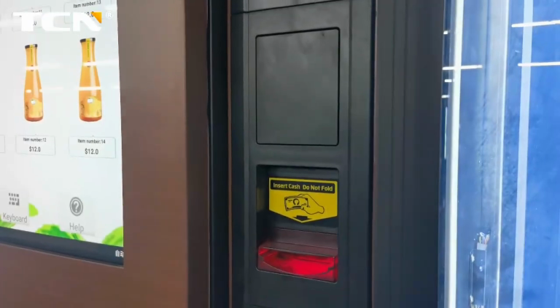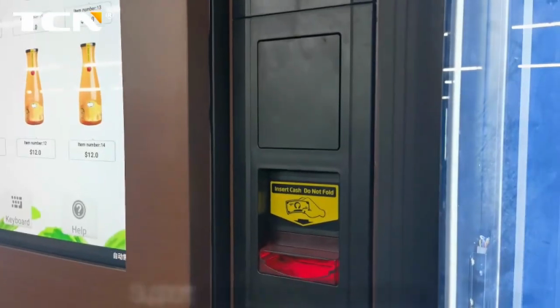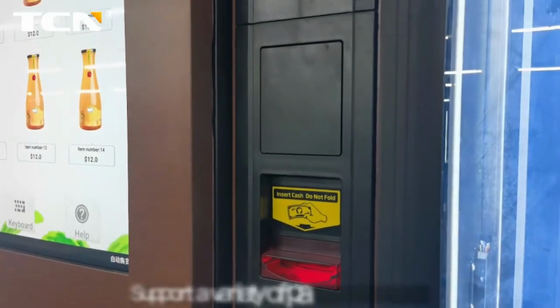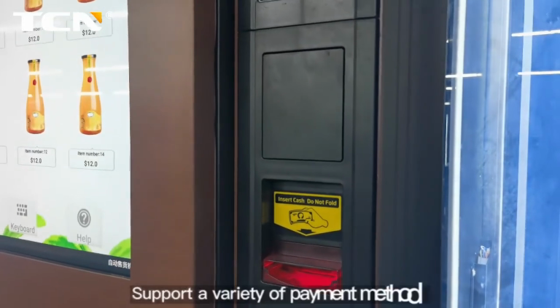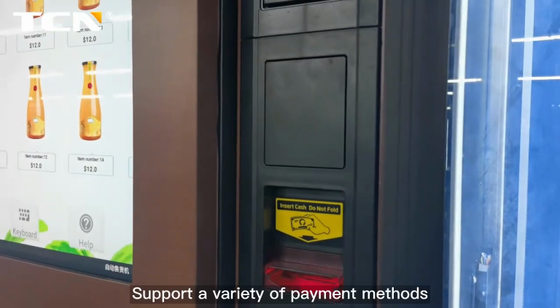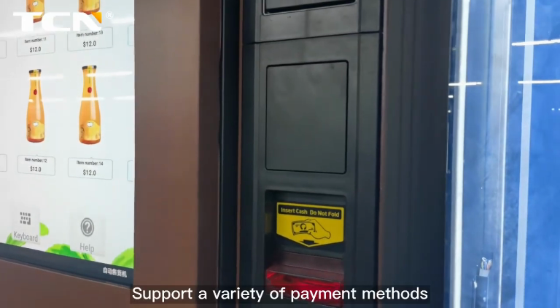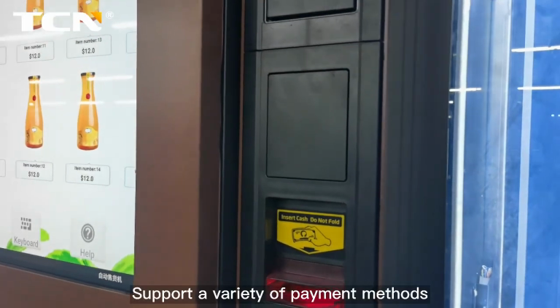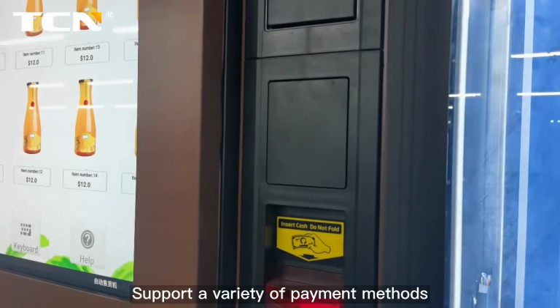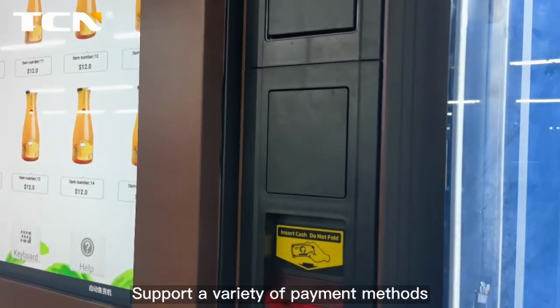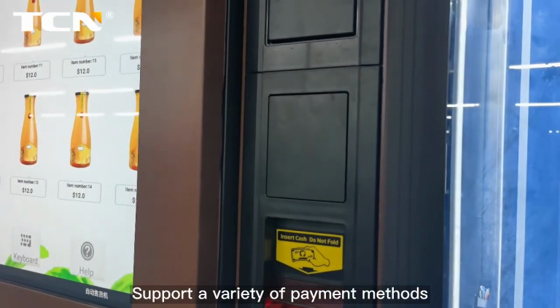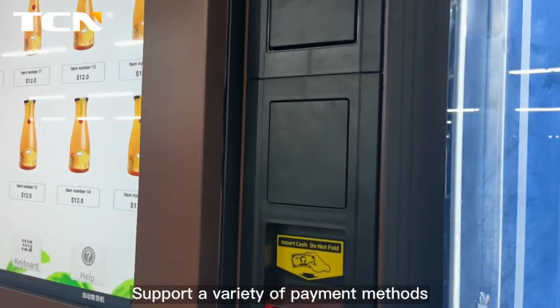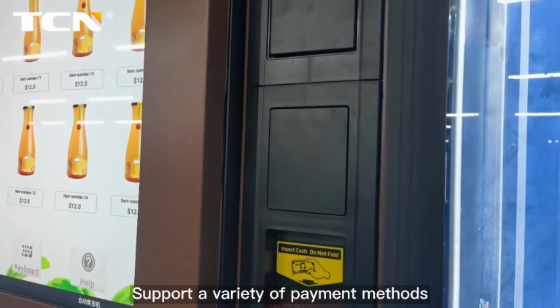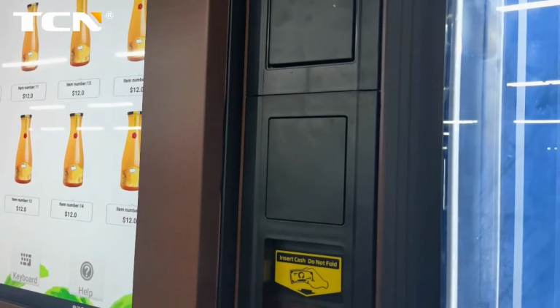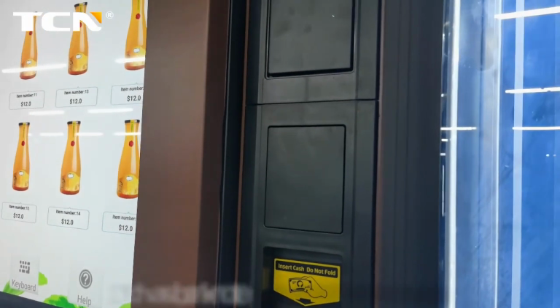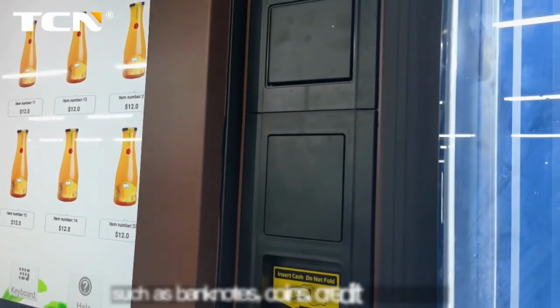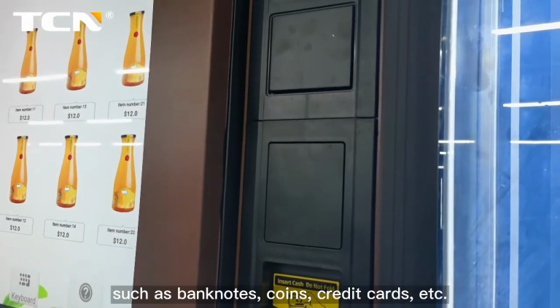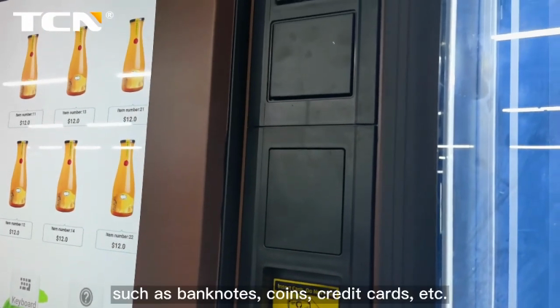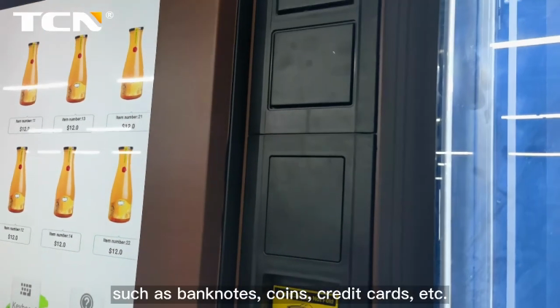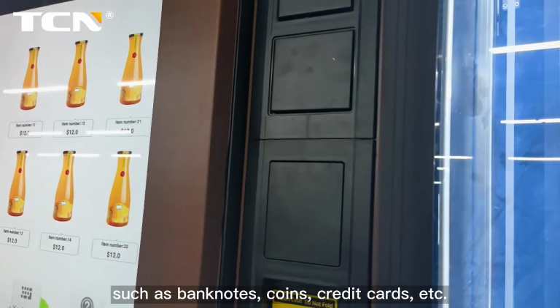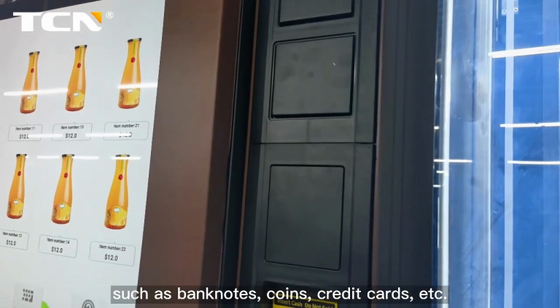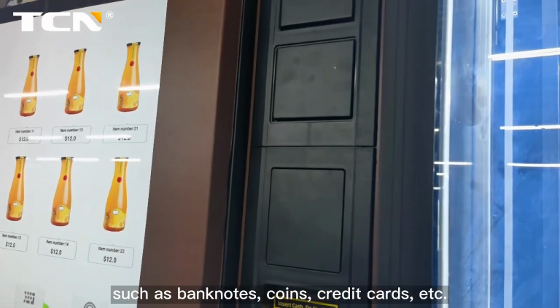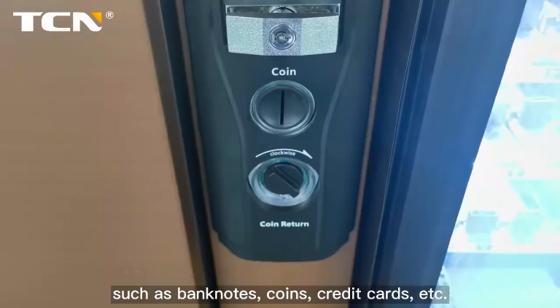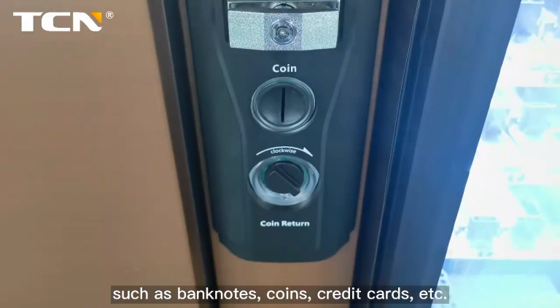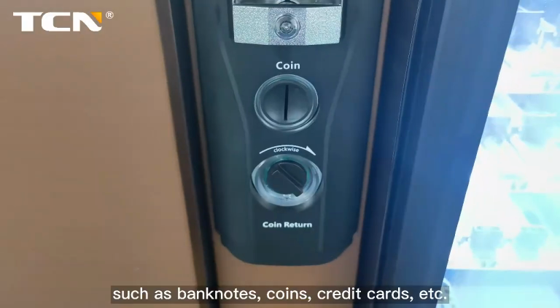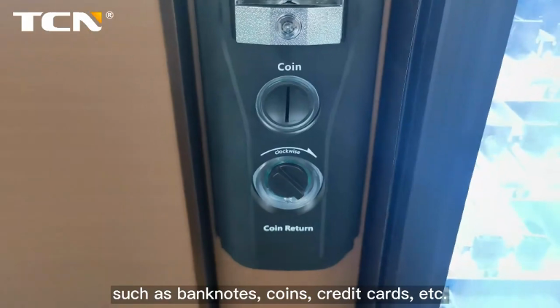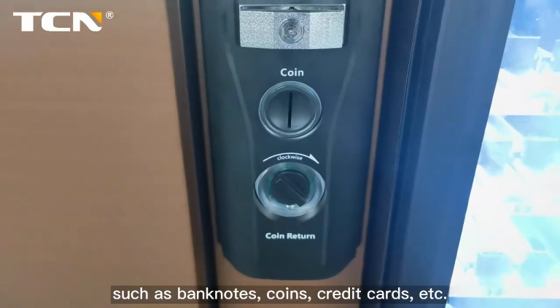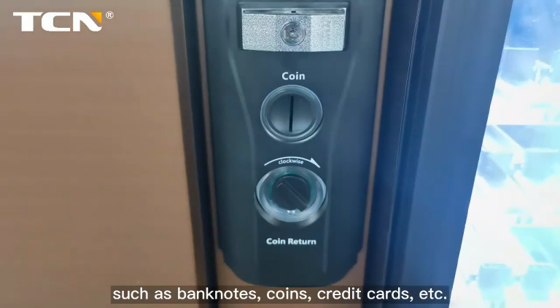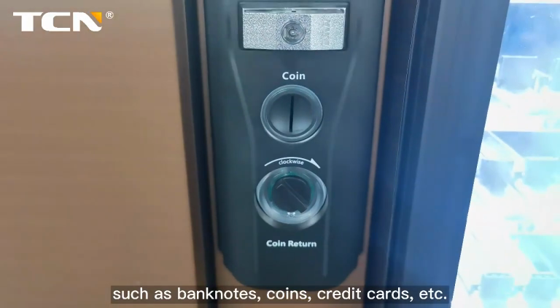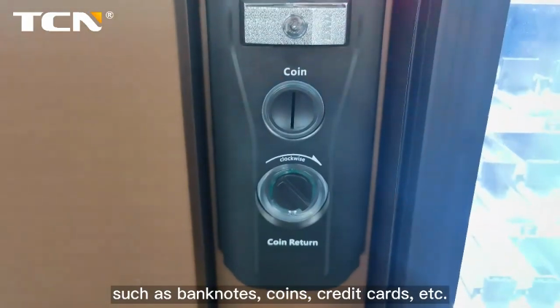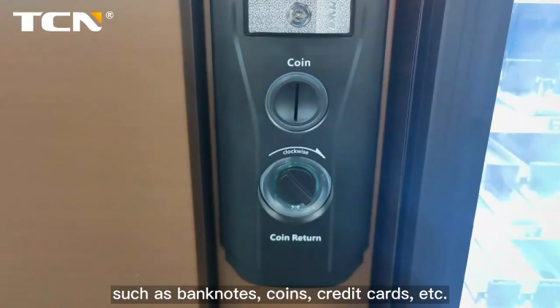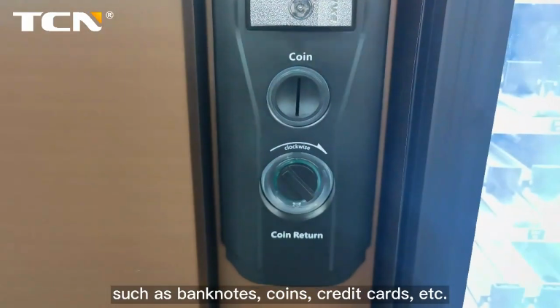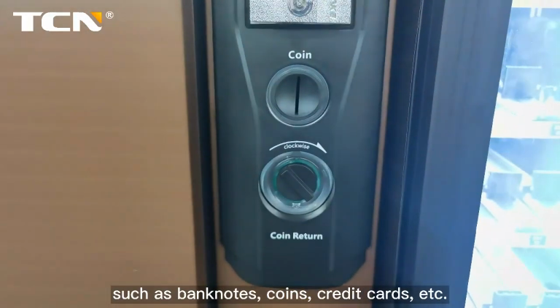Supports a variety of payment methods such as banknotes, coins, credit cards, etc.